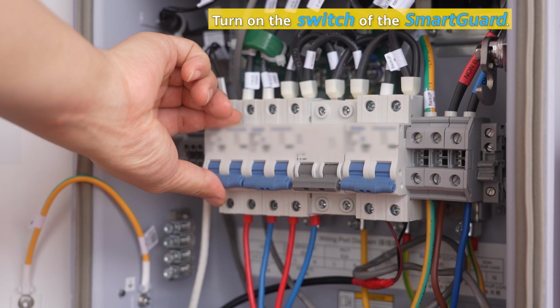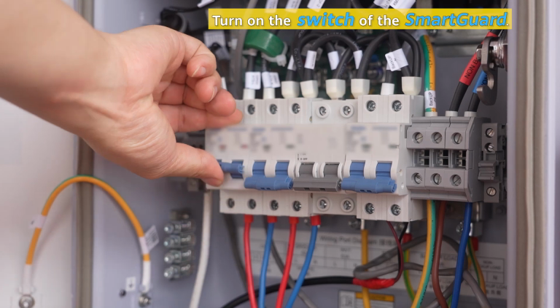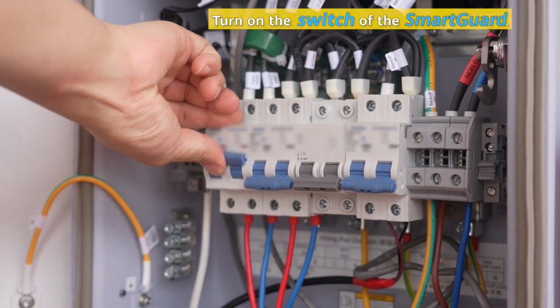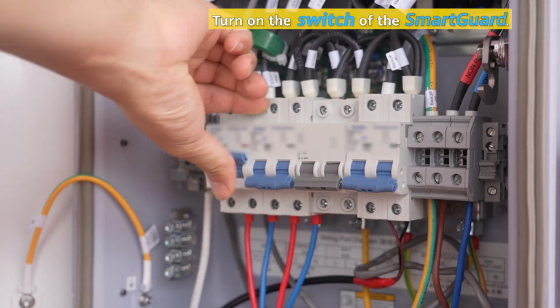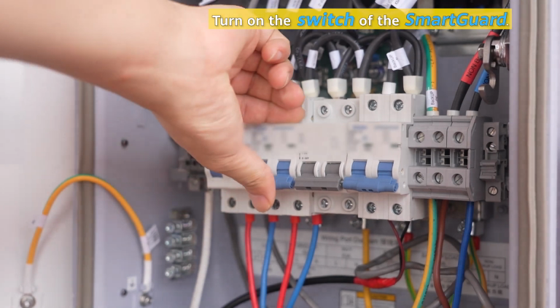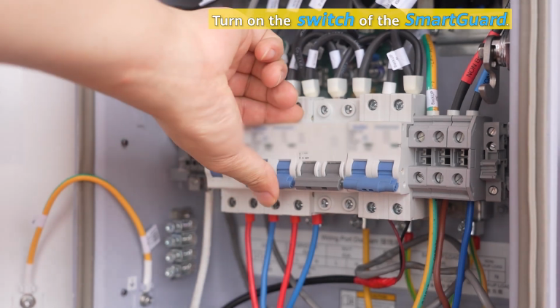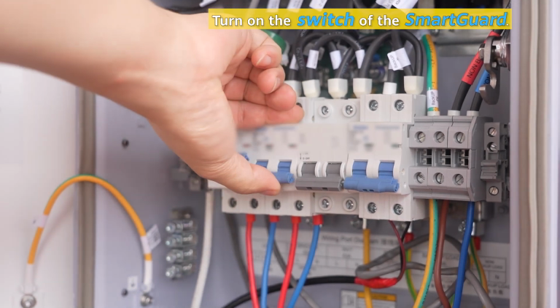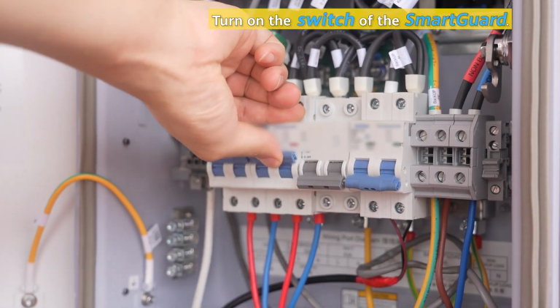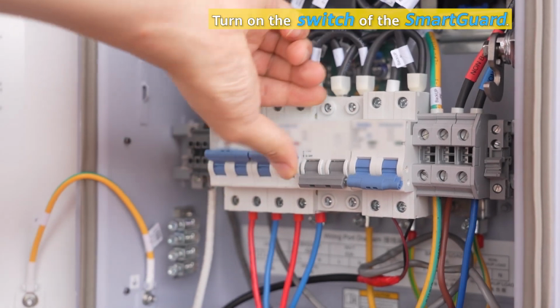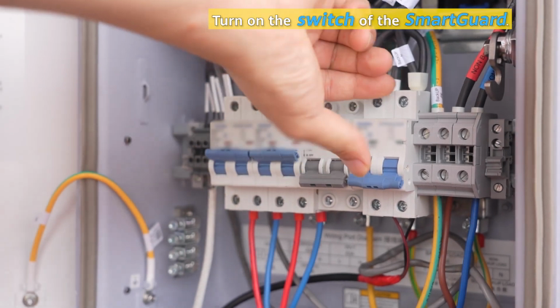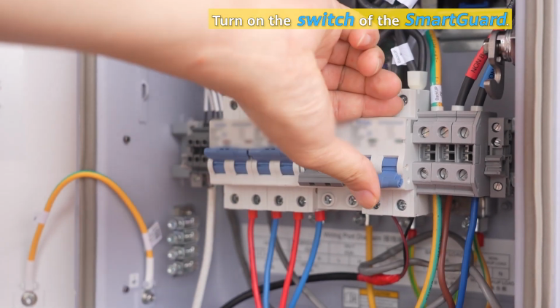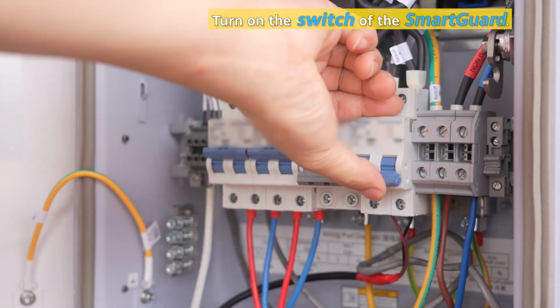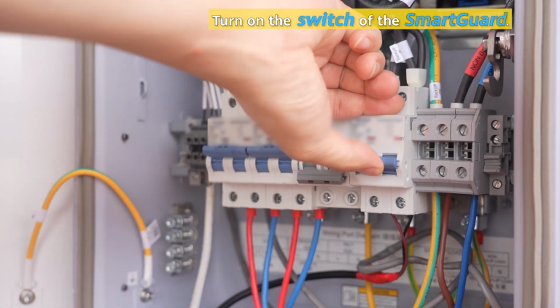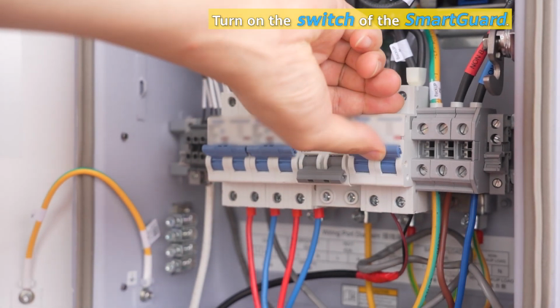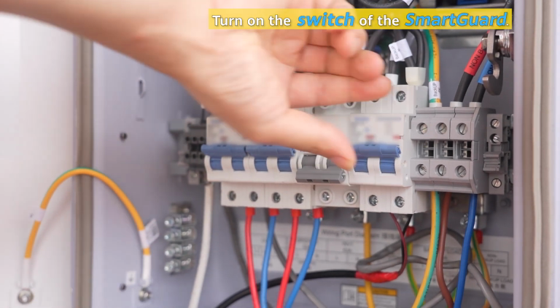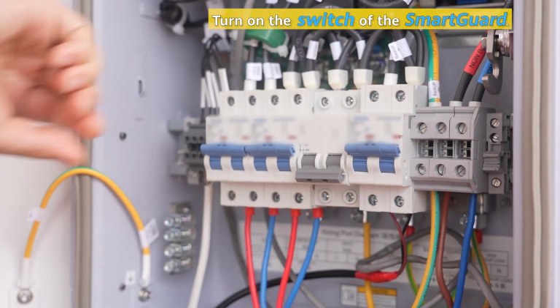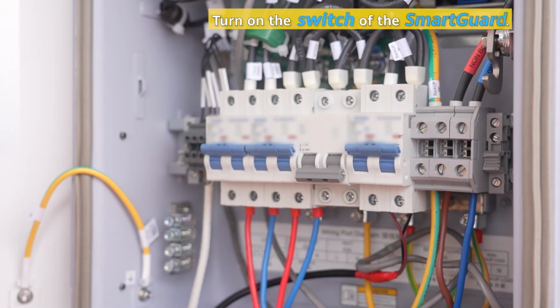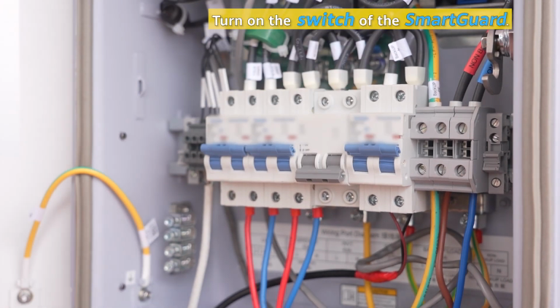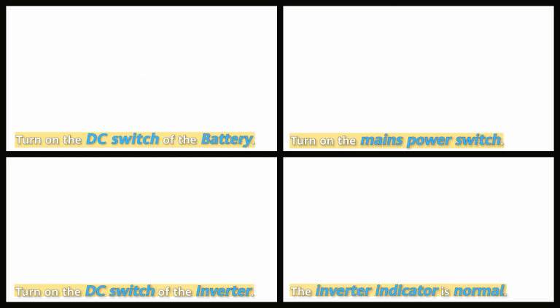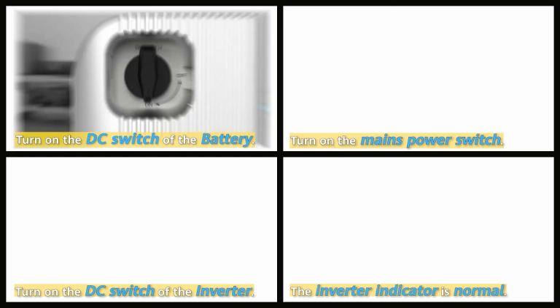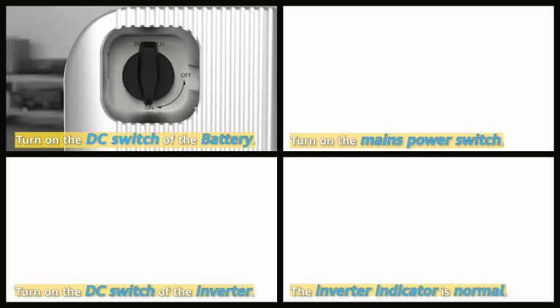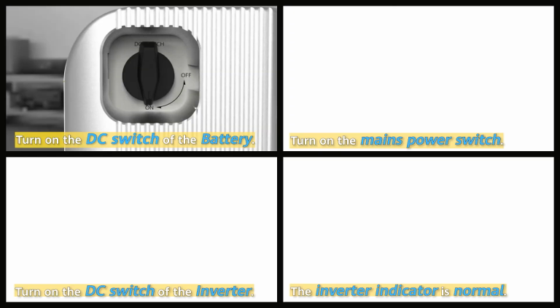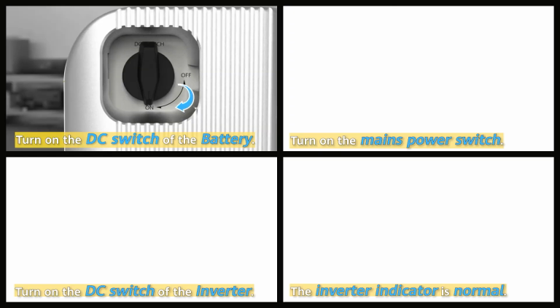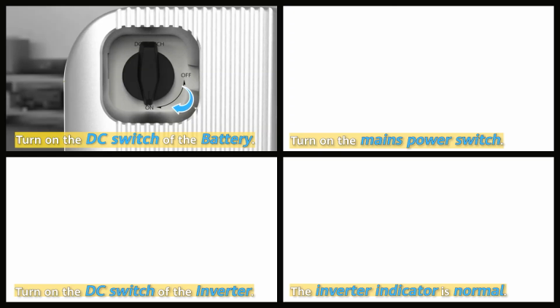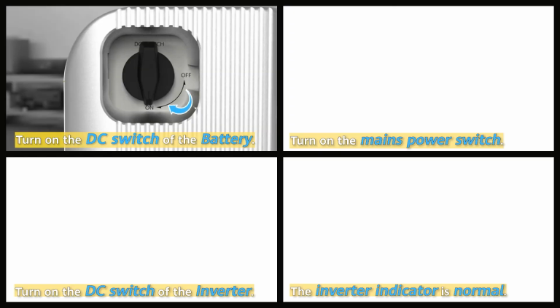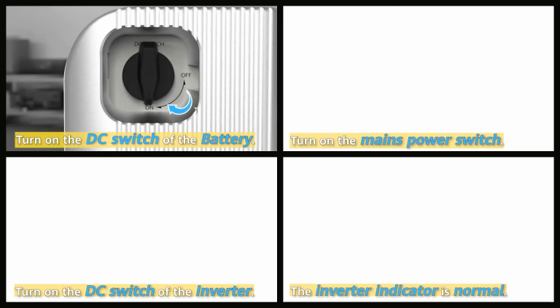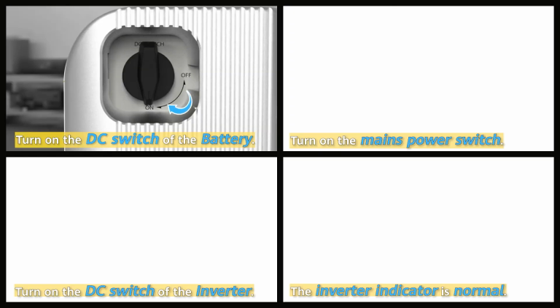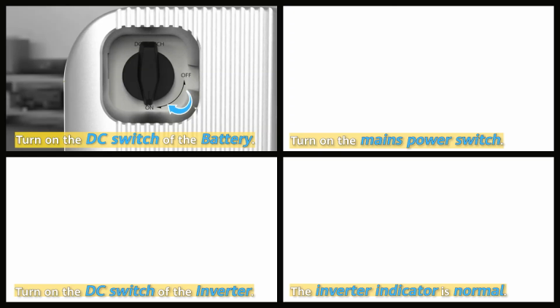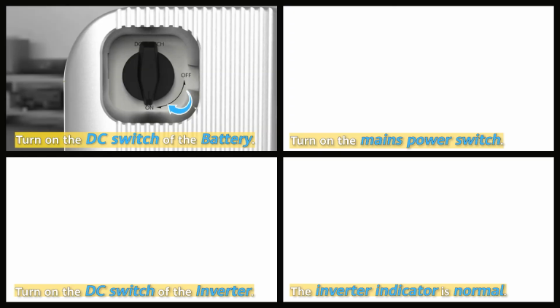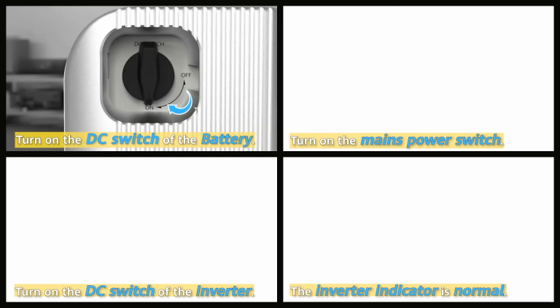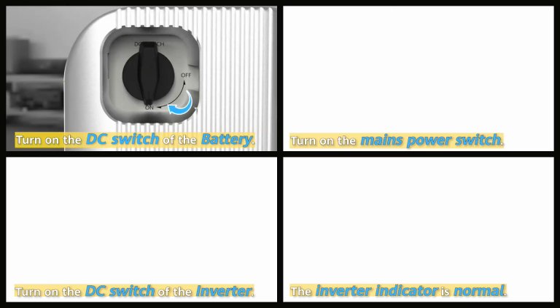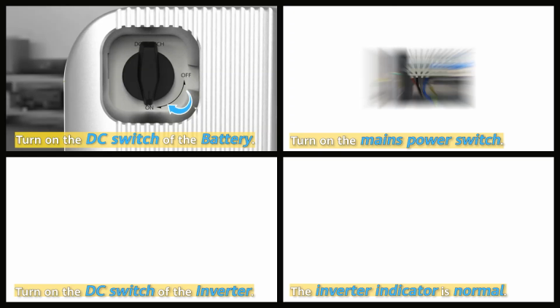Turn on the switch of the smart guard. Connect the power supply.